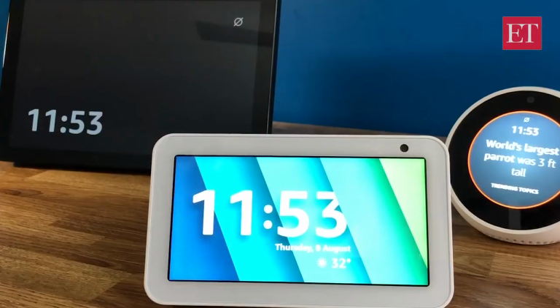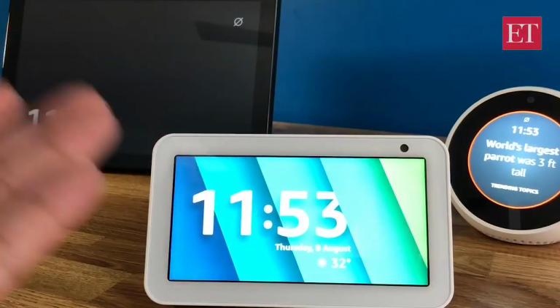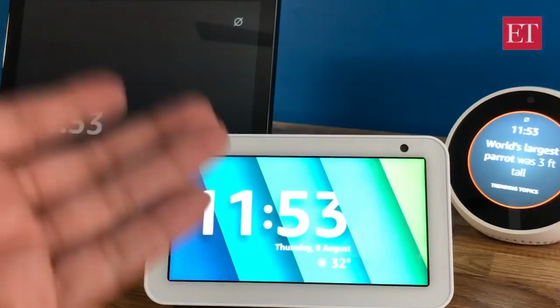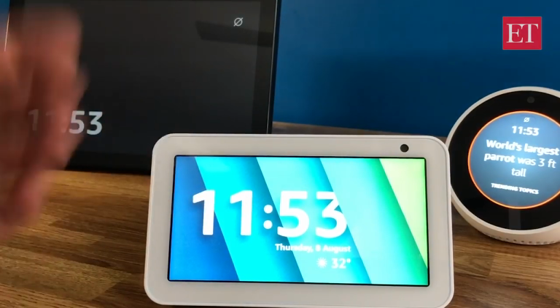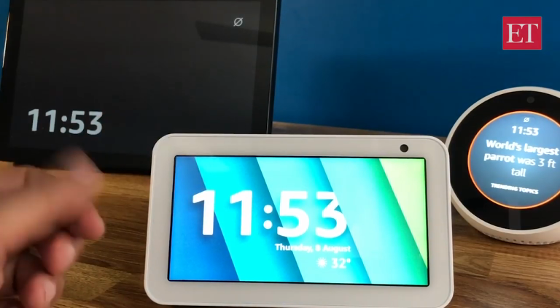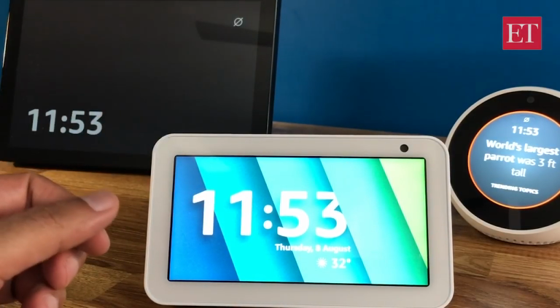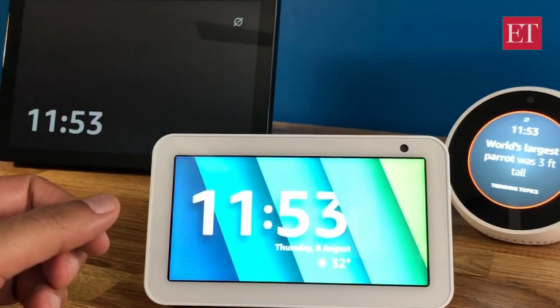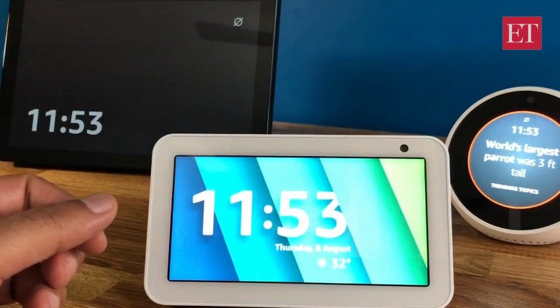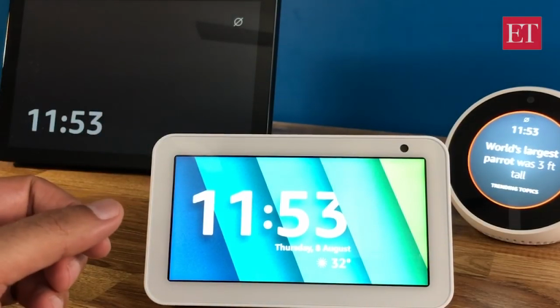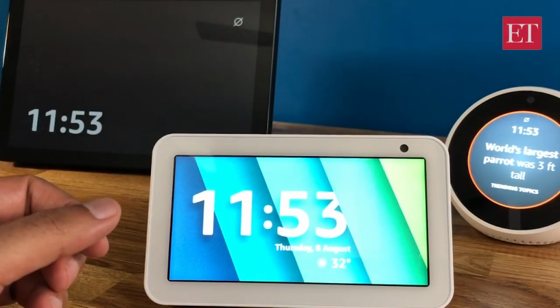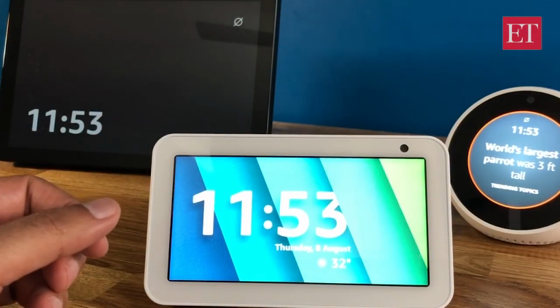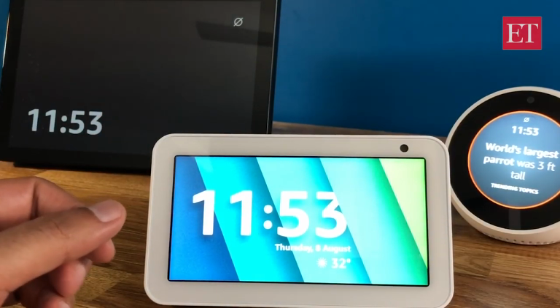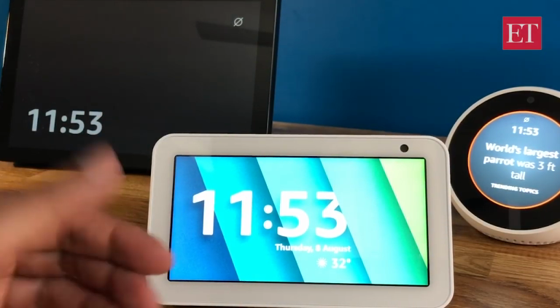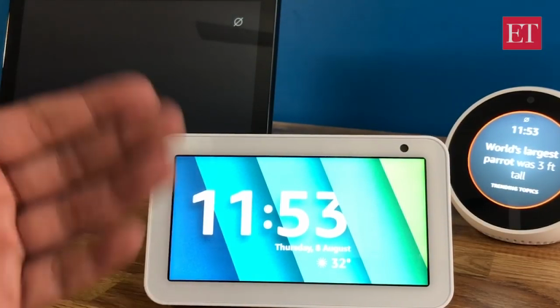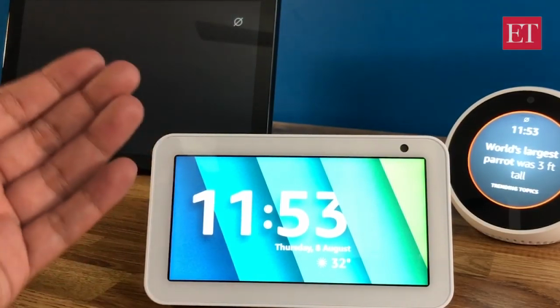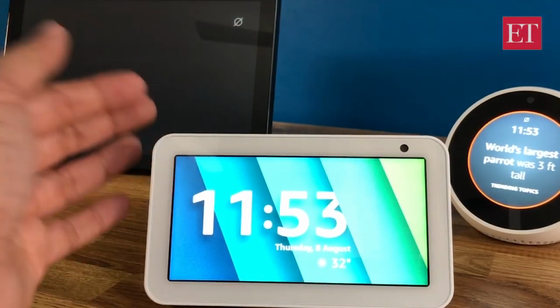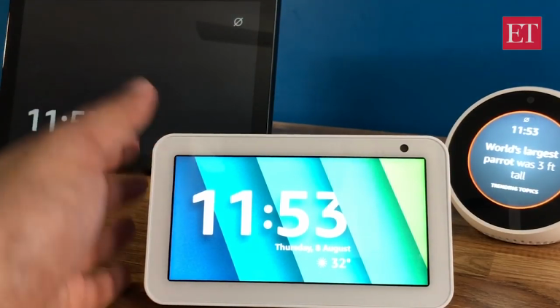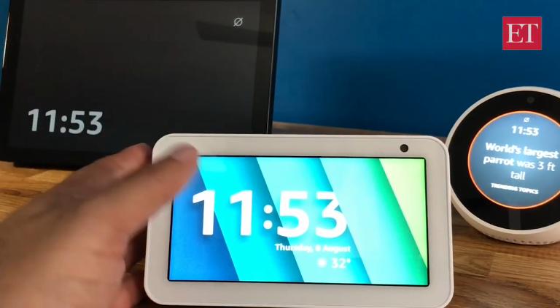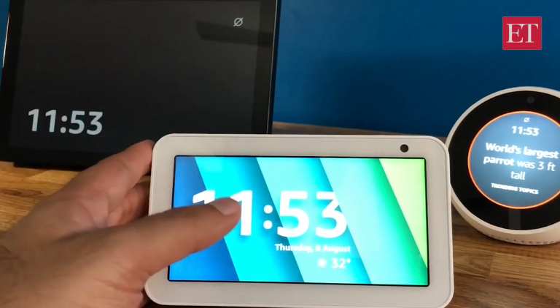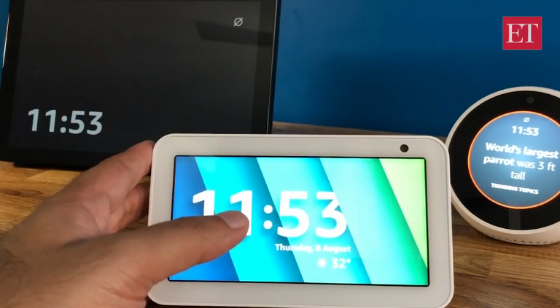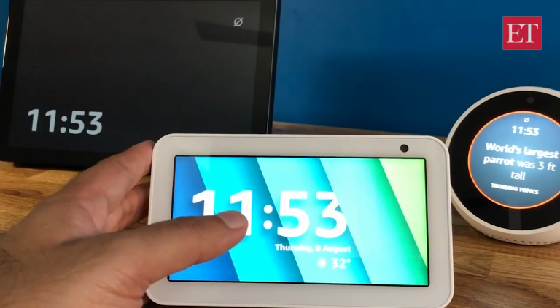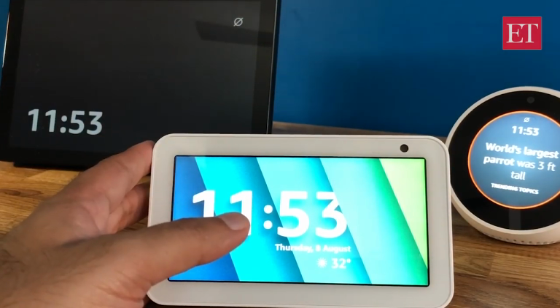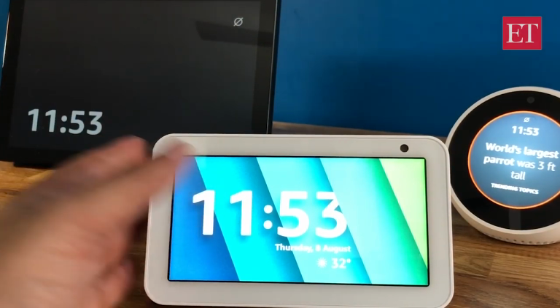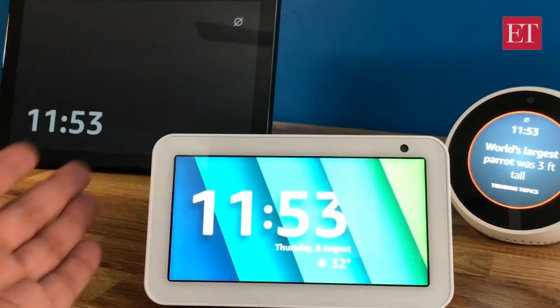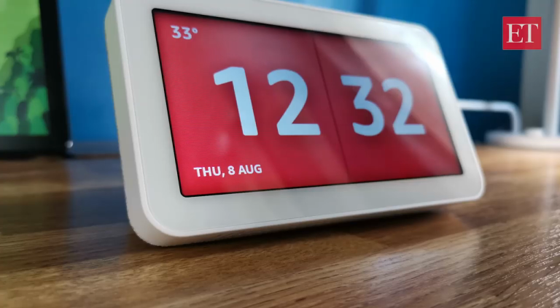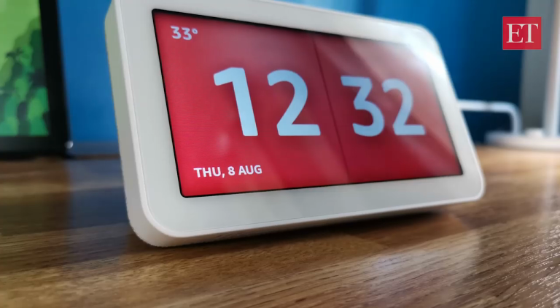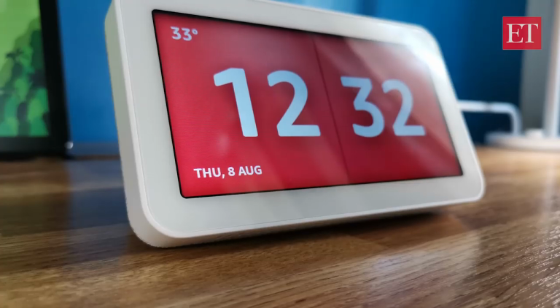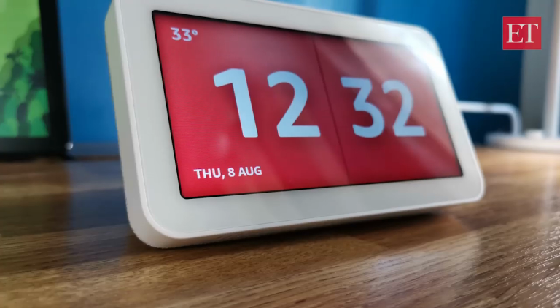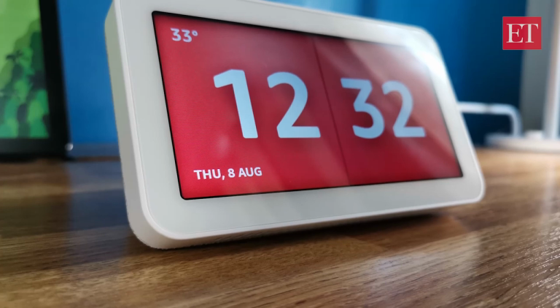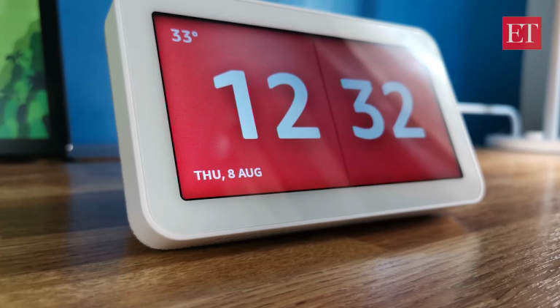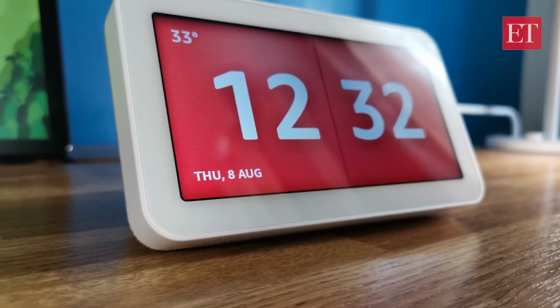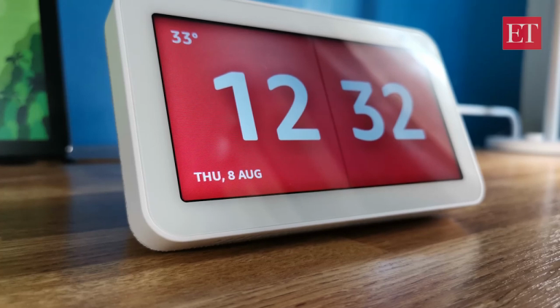Alexa, customize my clock. [Alexa responds and sets the clock.] And that's how easy it is to set the clock using a voice command.